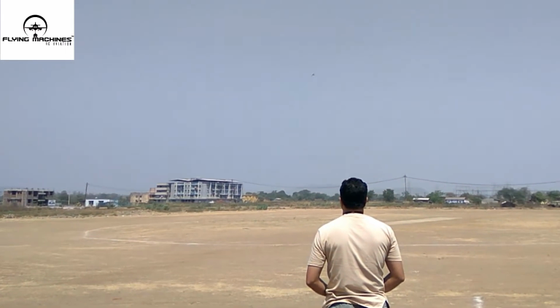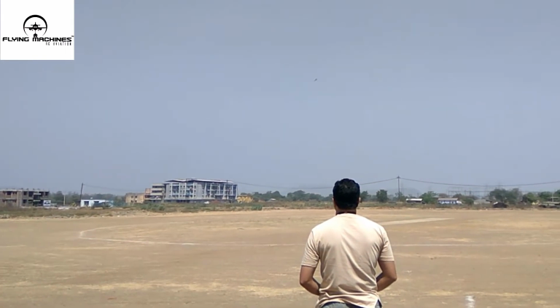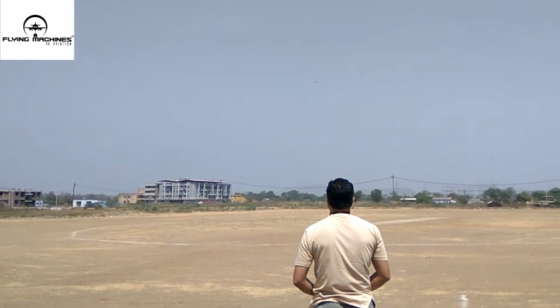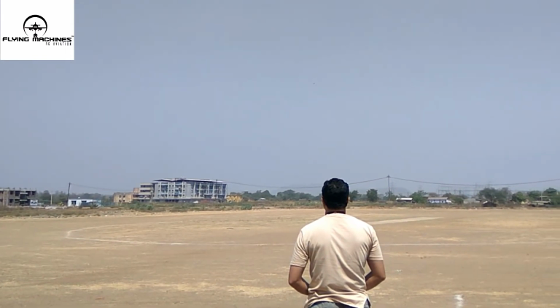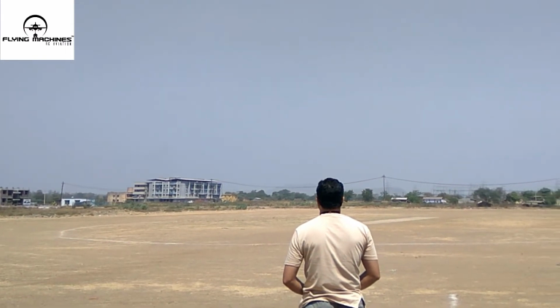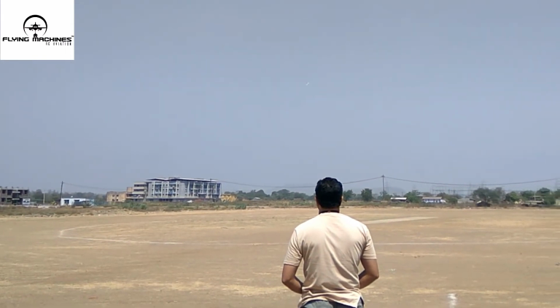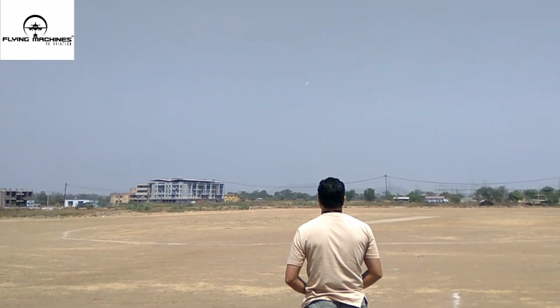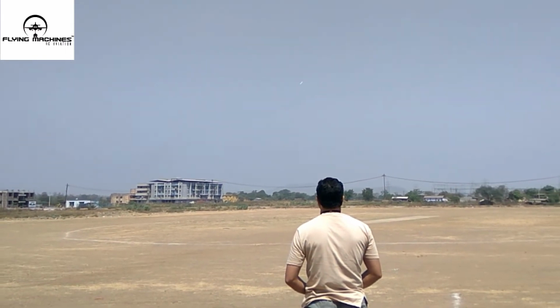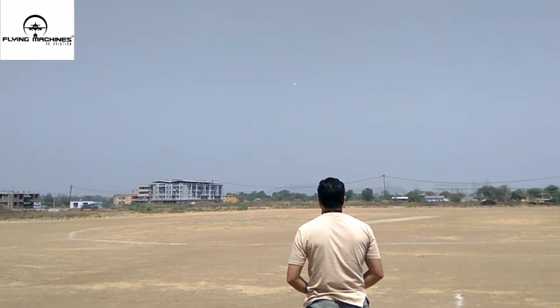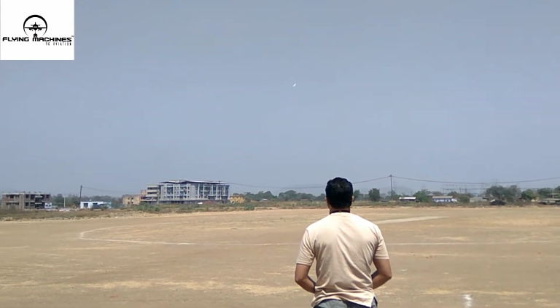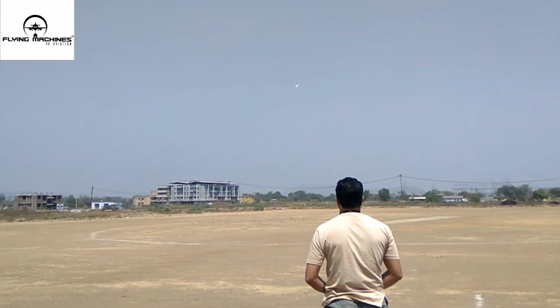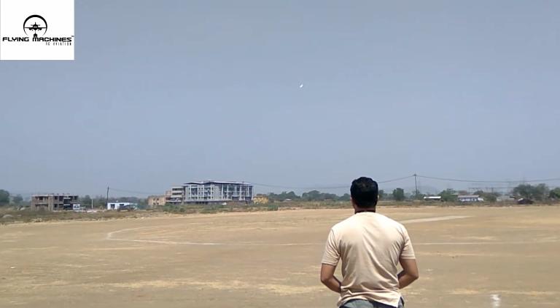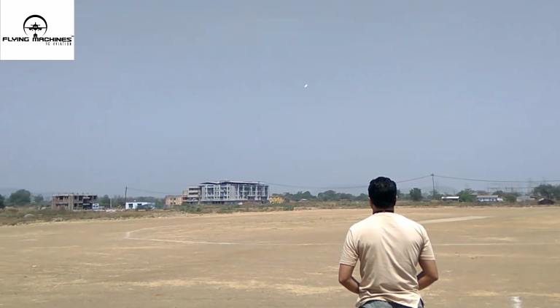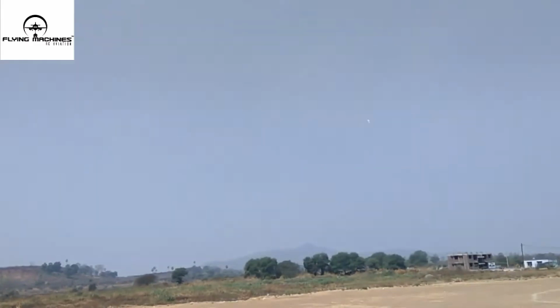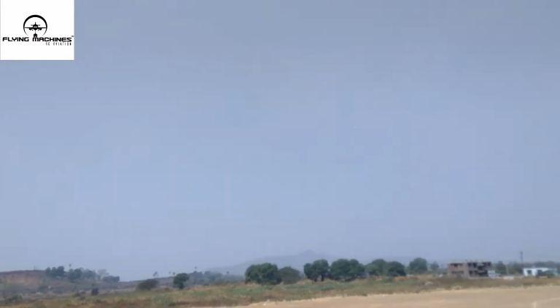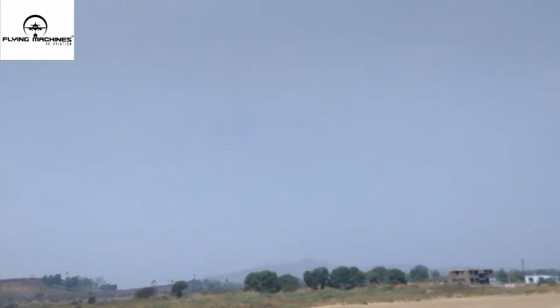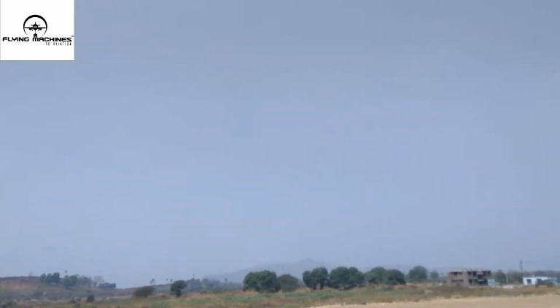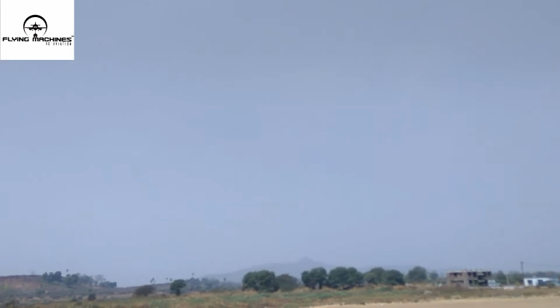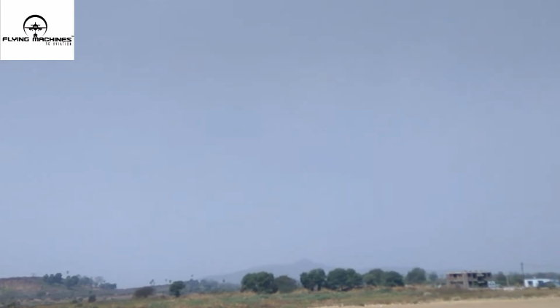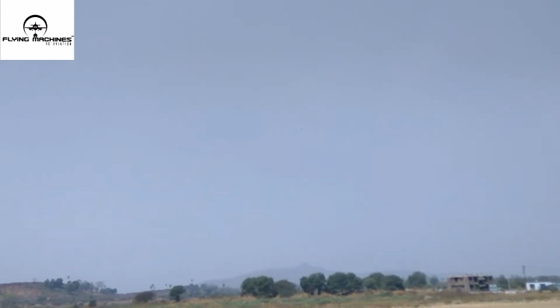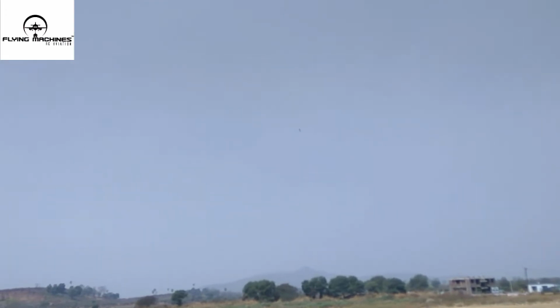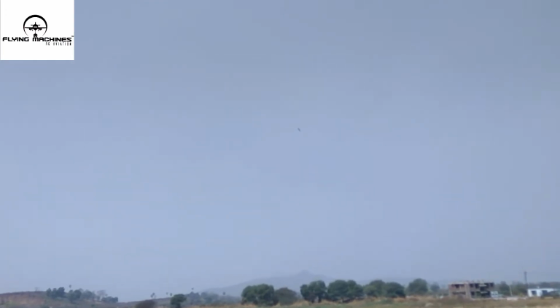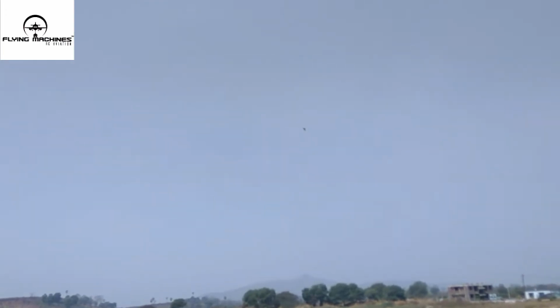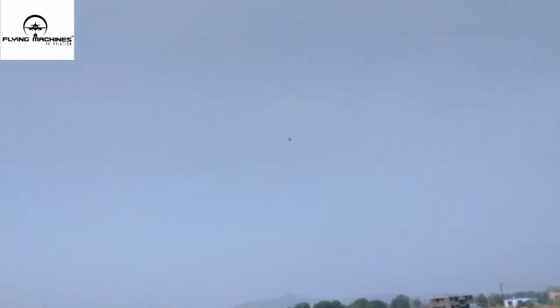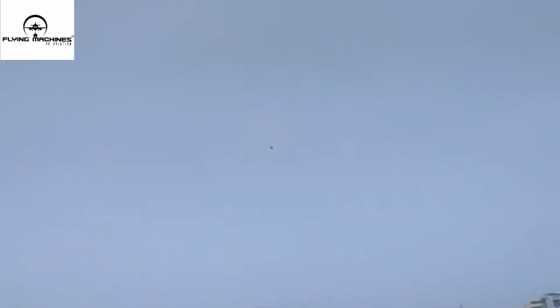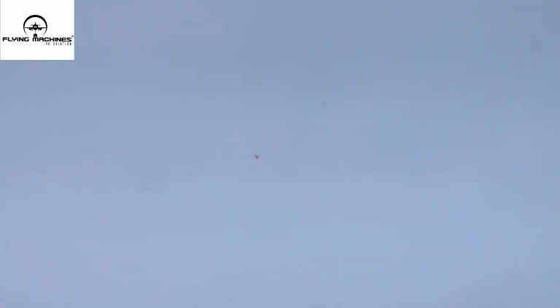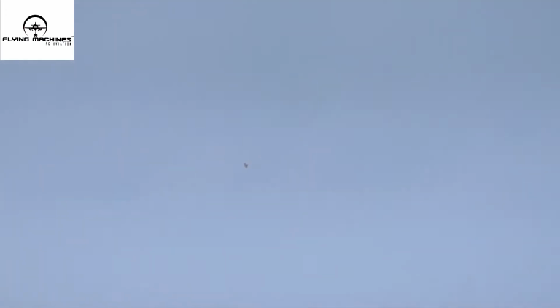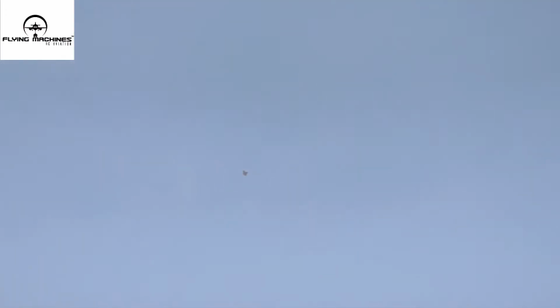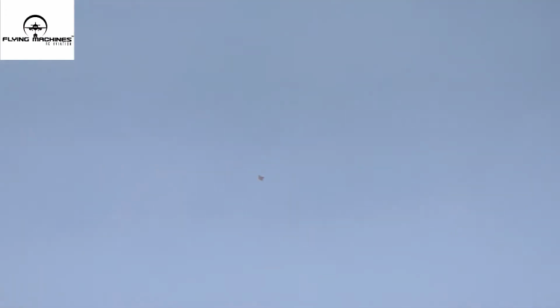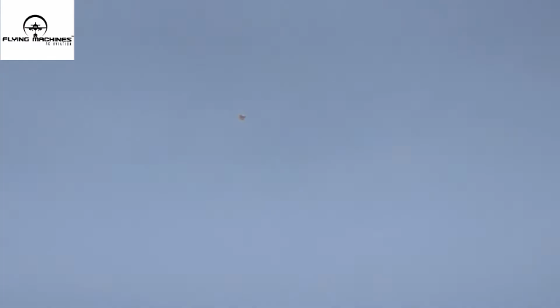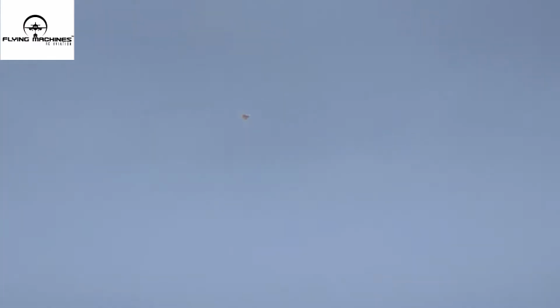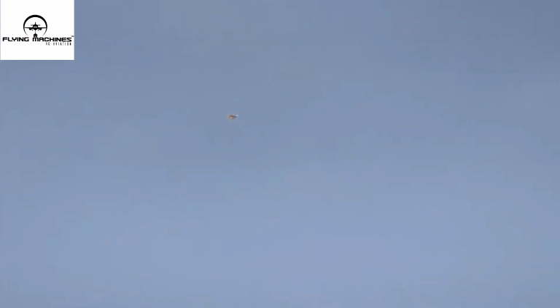Oh, it's struggling. It's a good flight, but there is not much power.